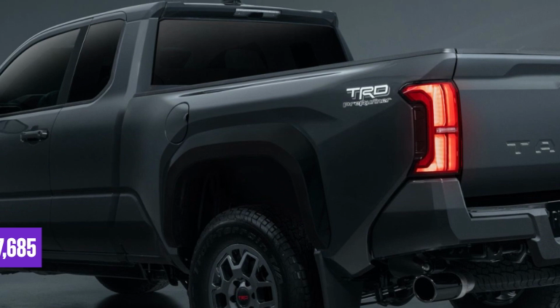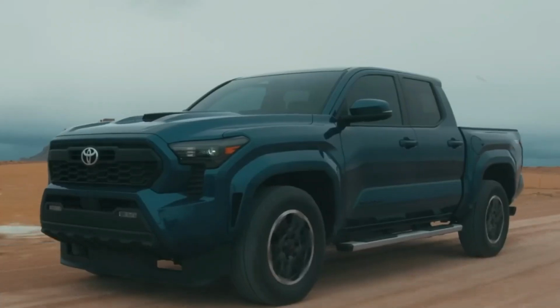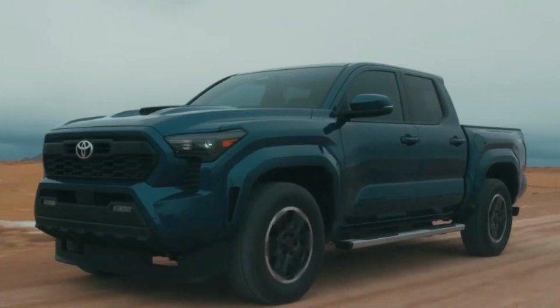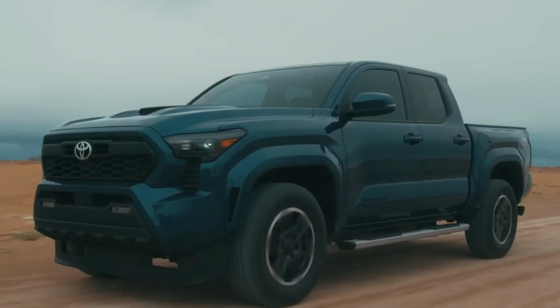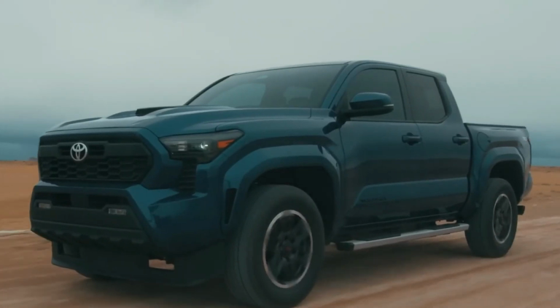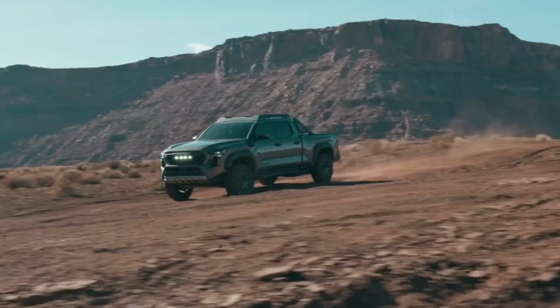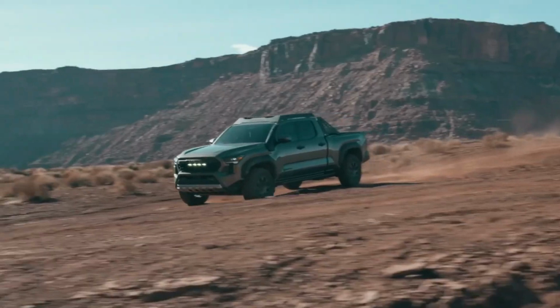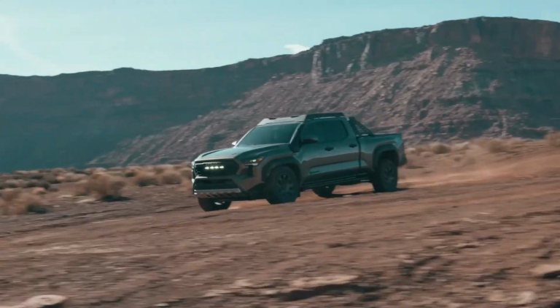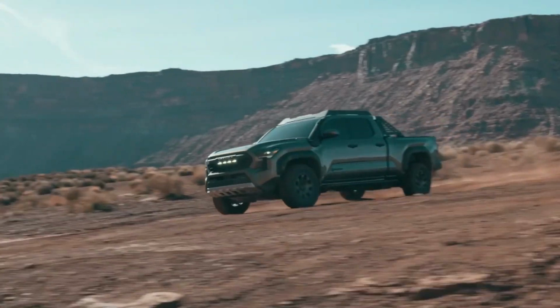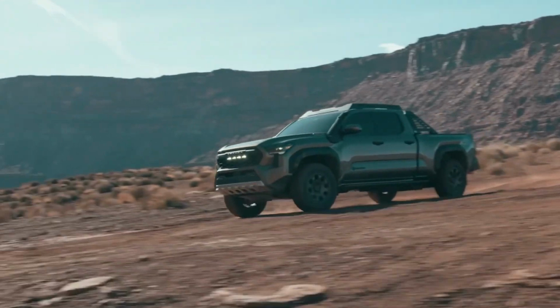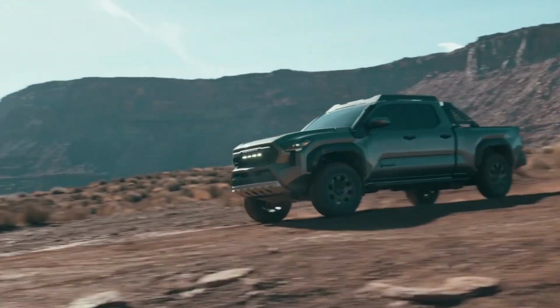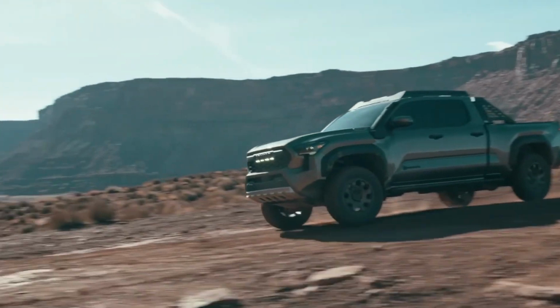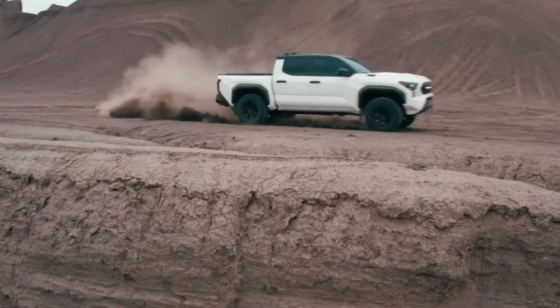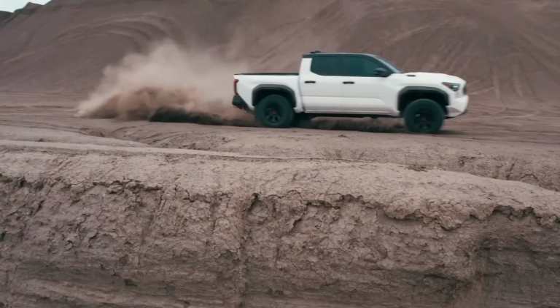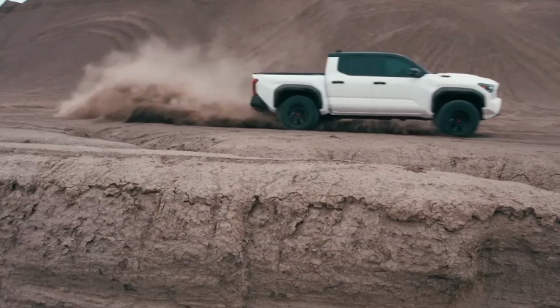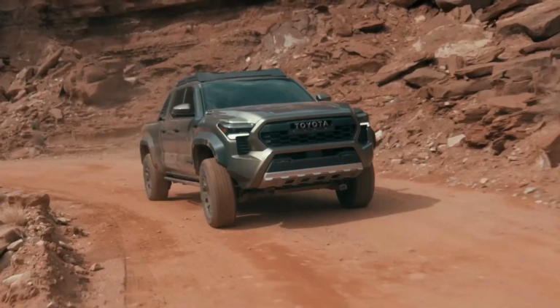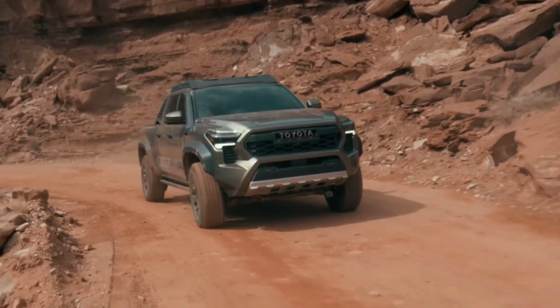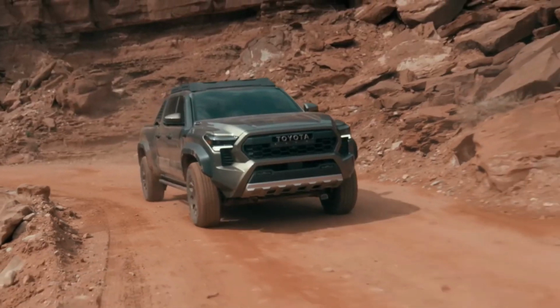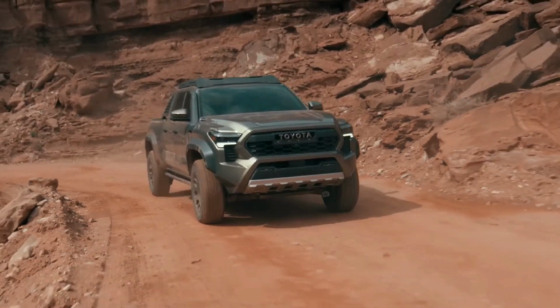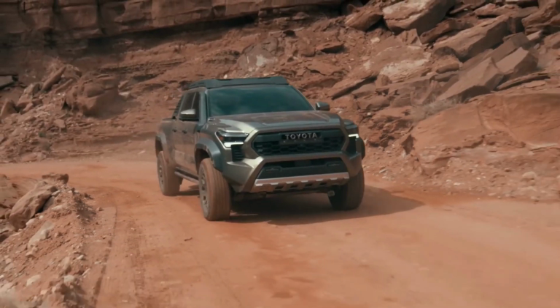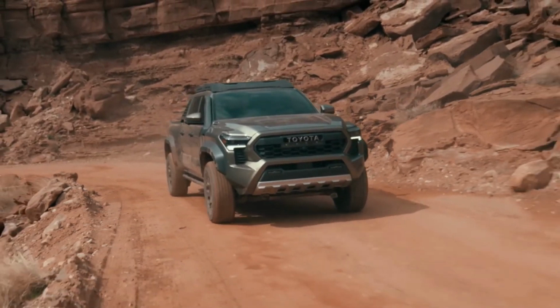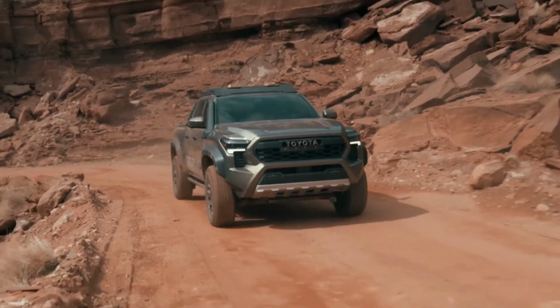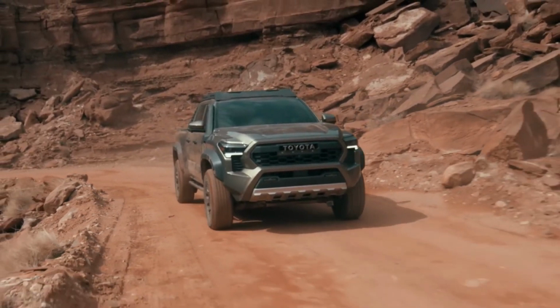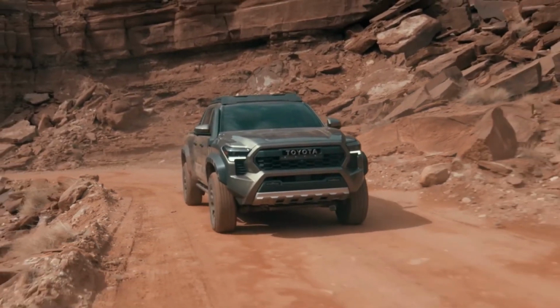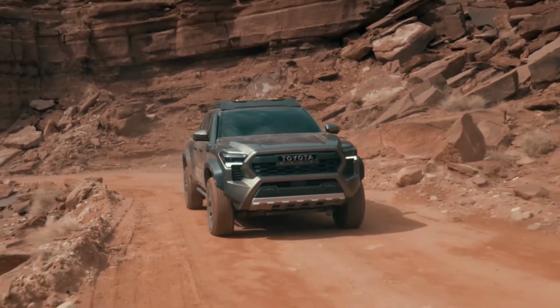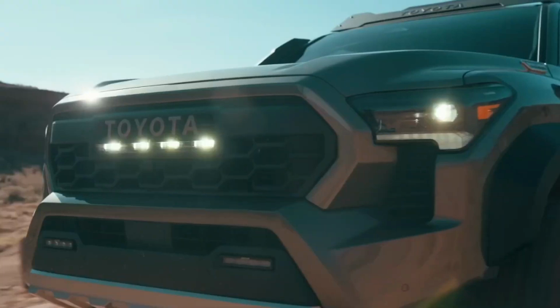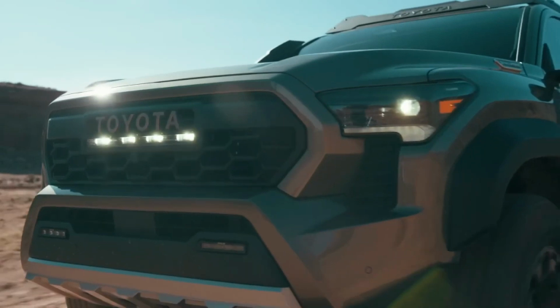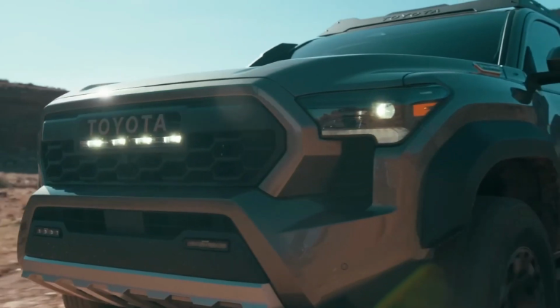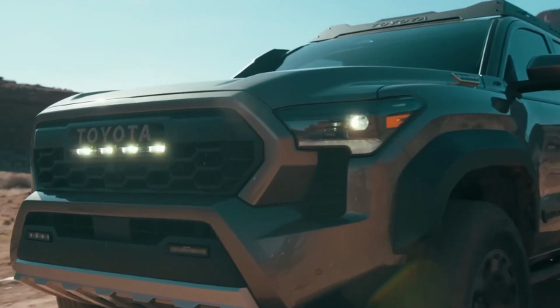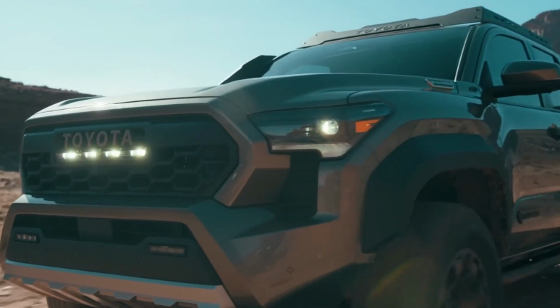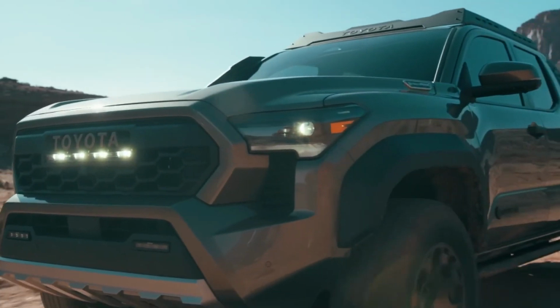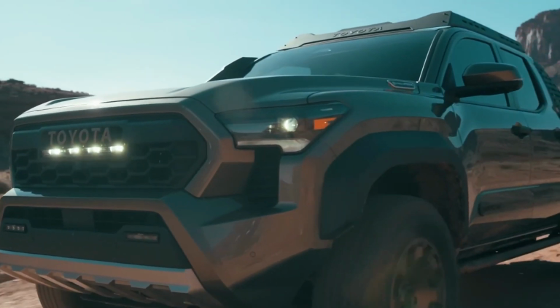What are your thoughts on the new Toyota Tacoma? Tell us in the comments below. Thanks for watching. See you in the next video.